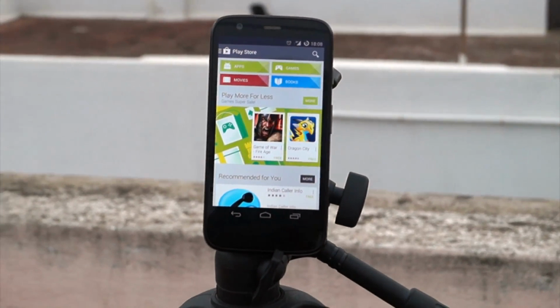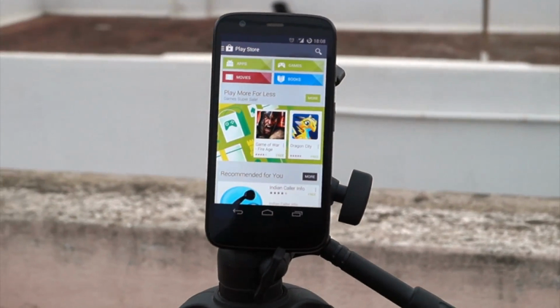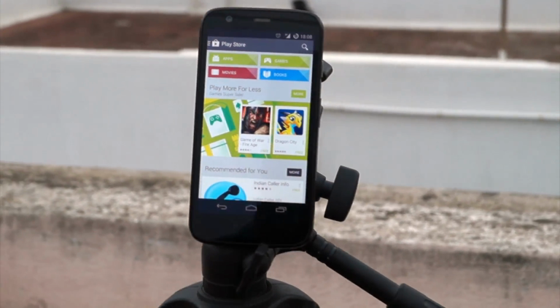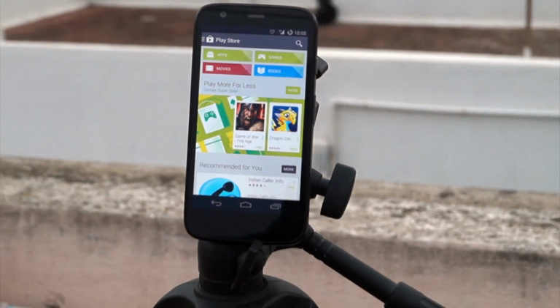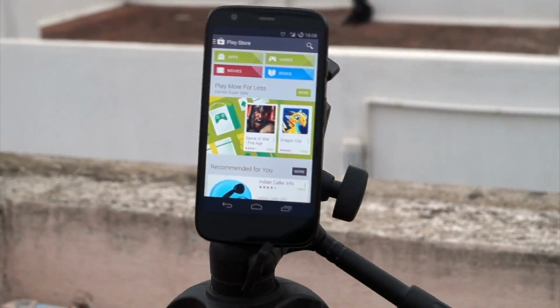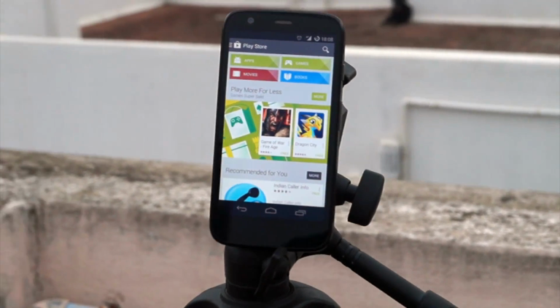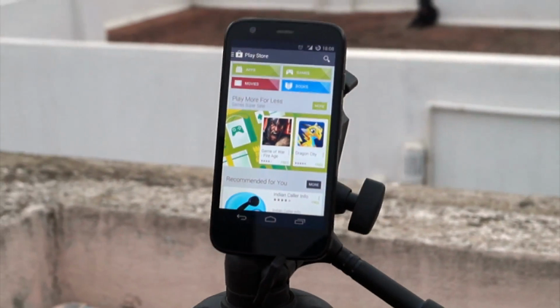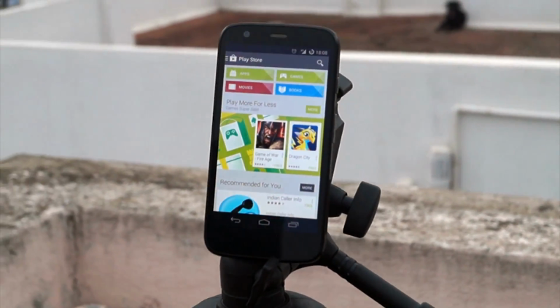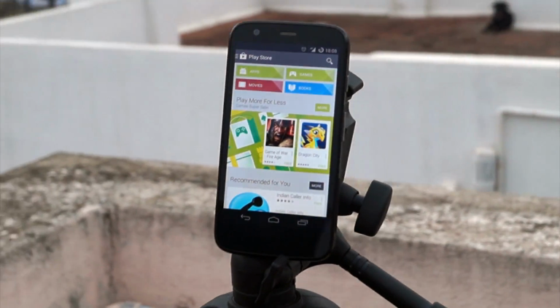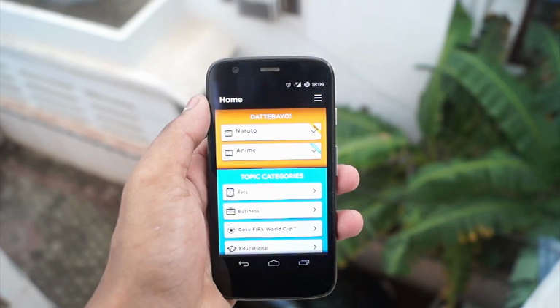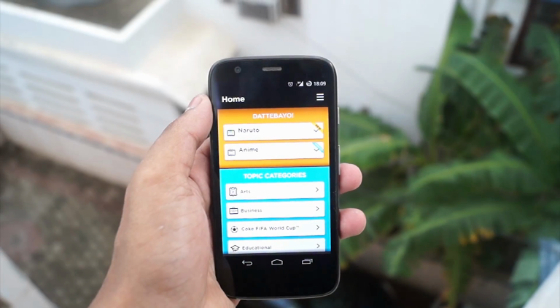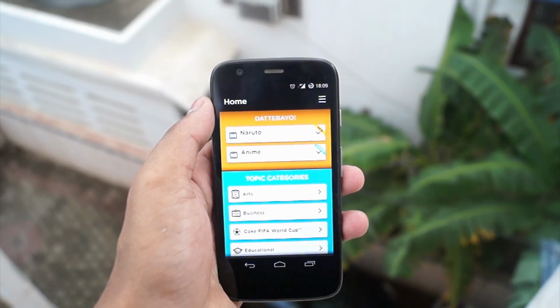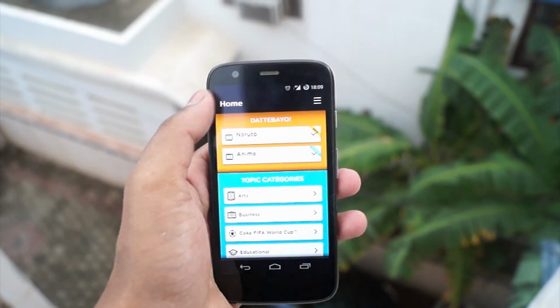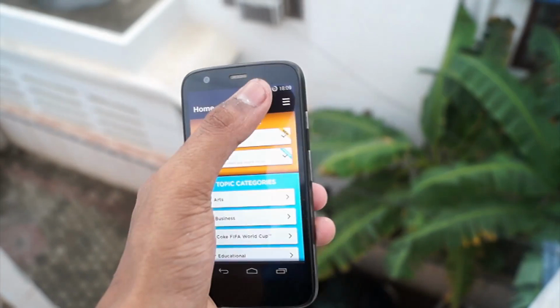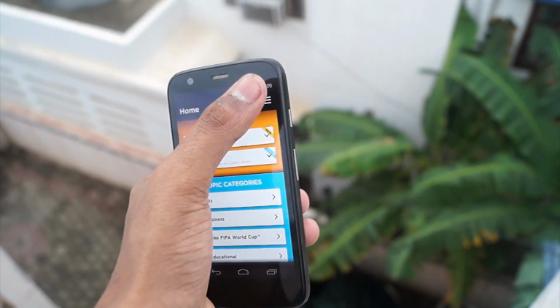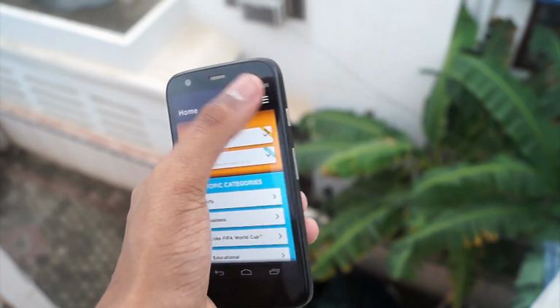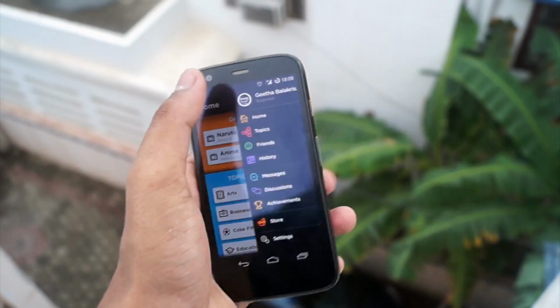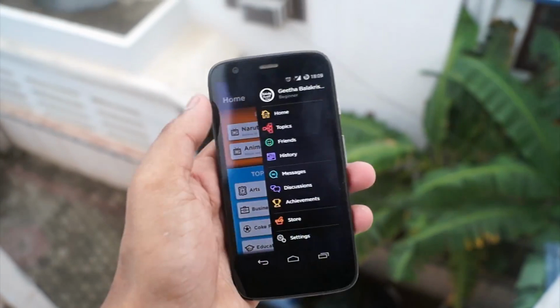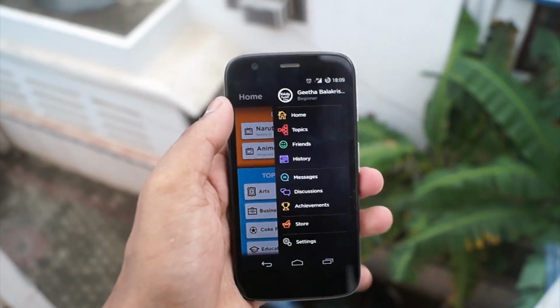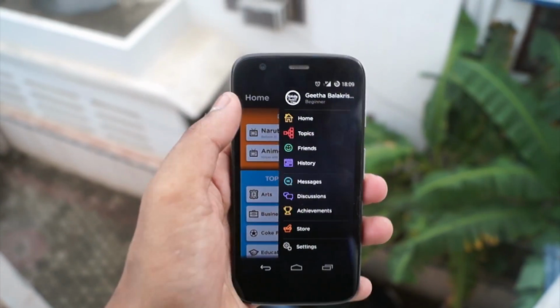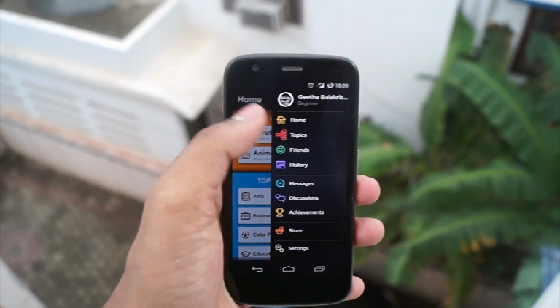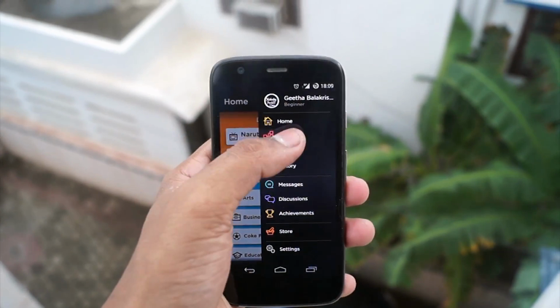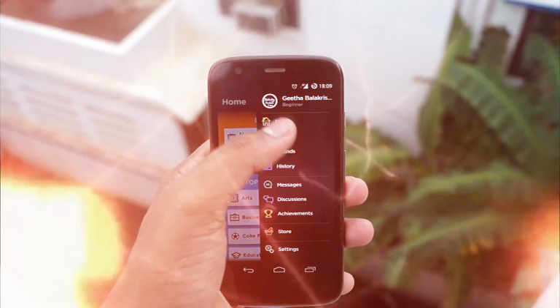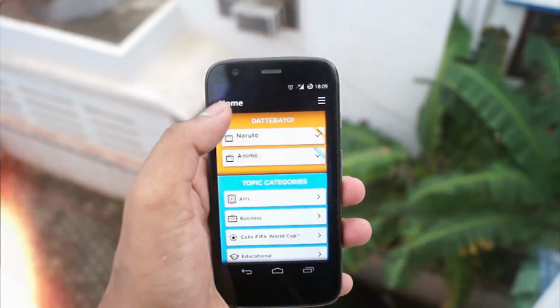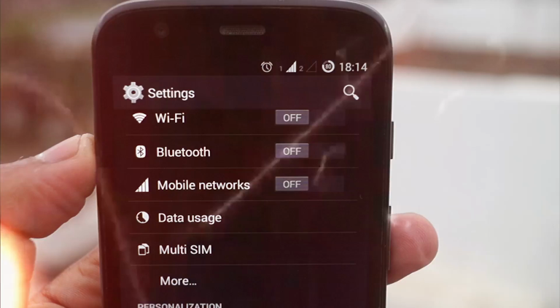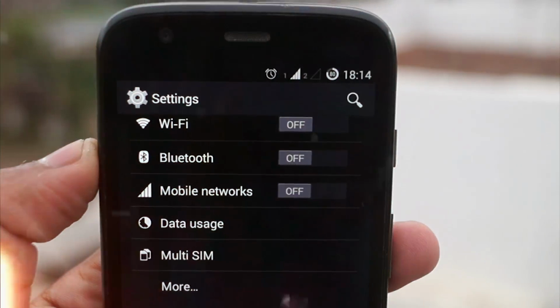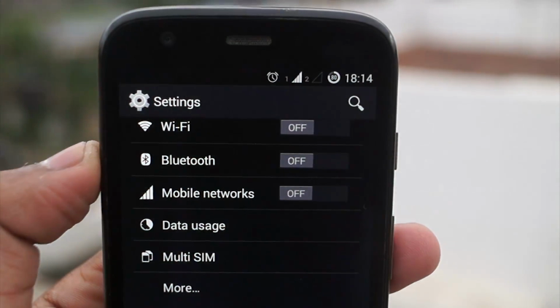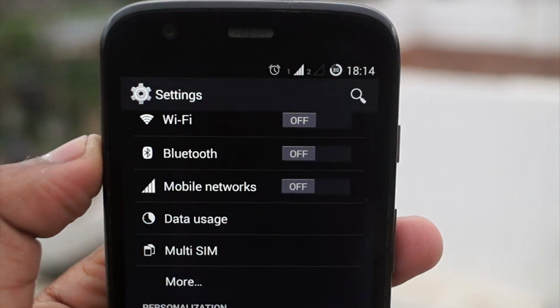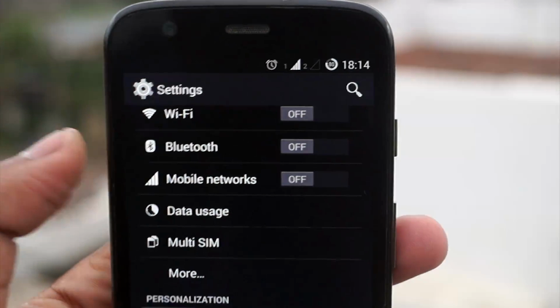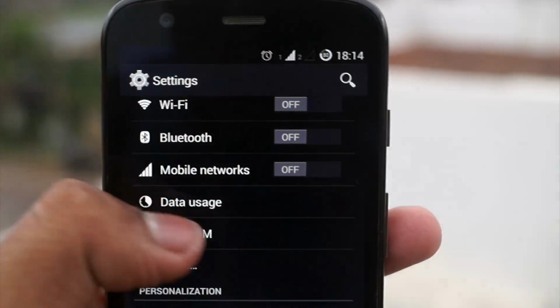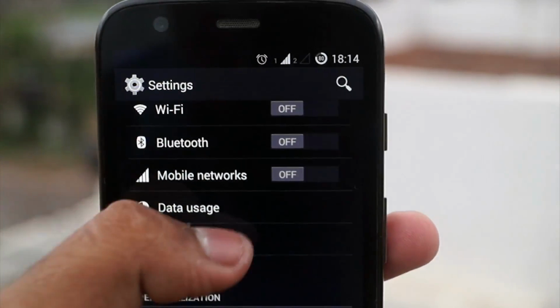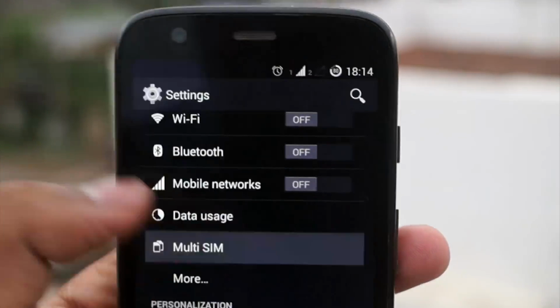Everything from the settings, Play Store, and the apps downloaded from the Play Store run like butter — and surprise, we even have multi-SIM support here.